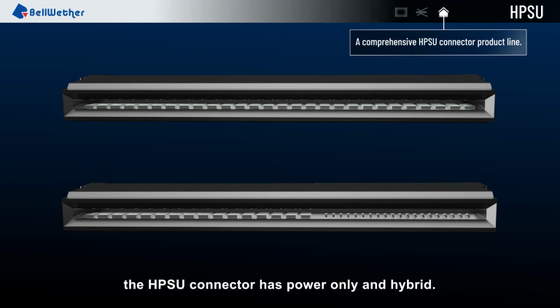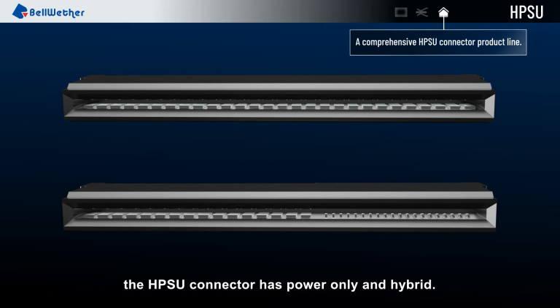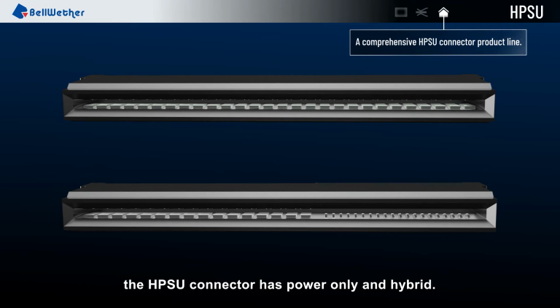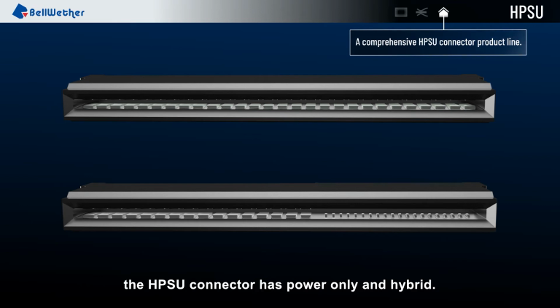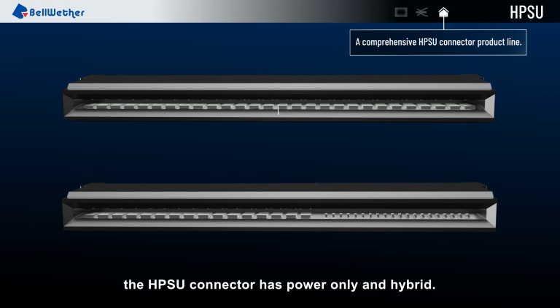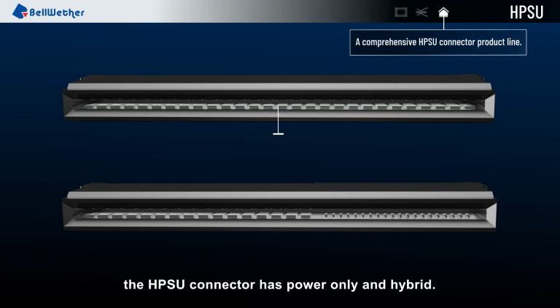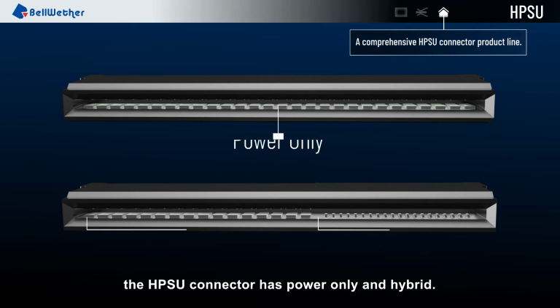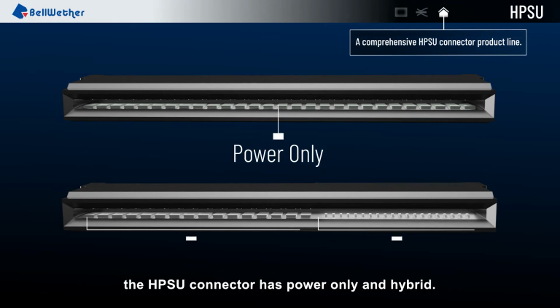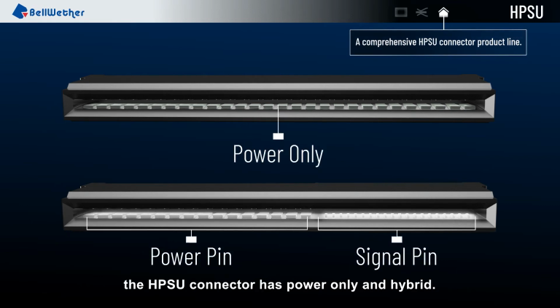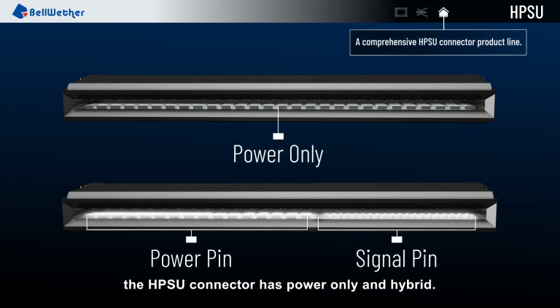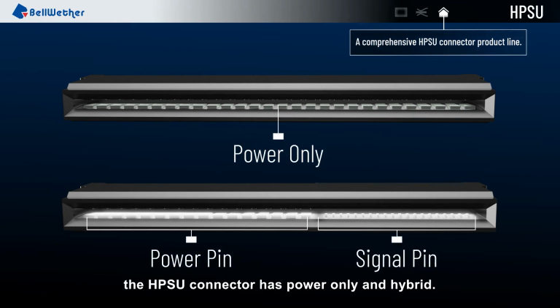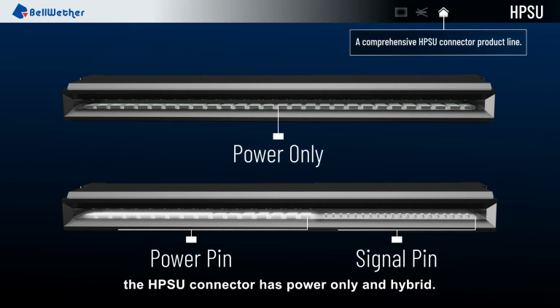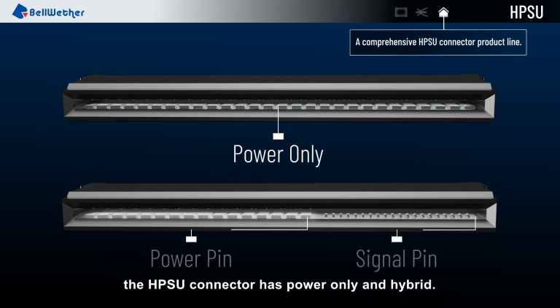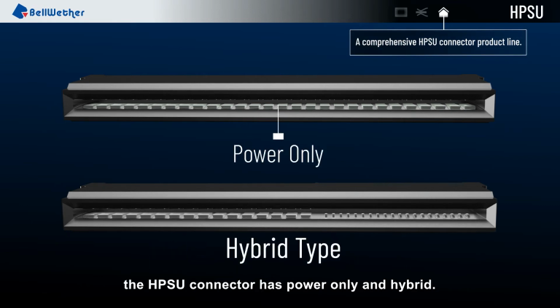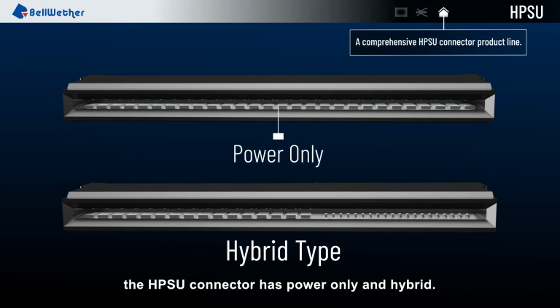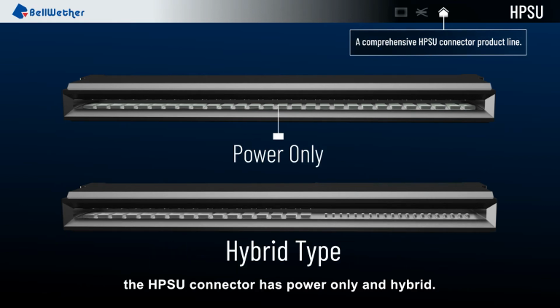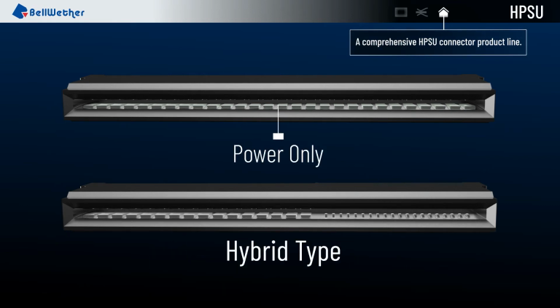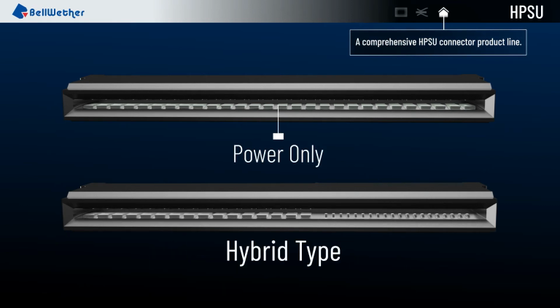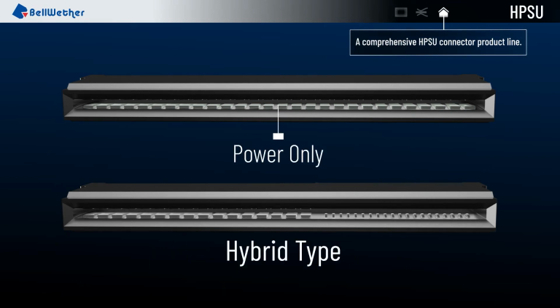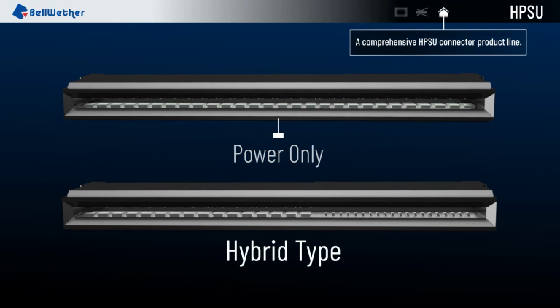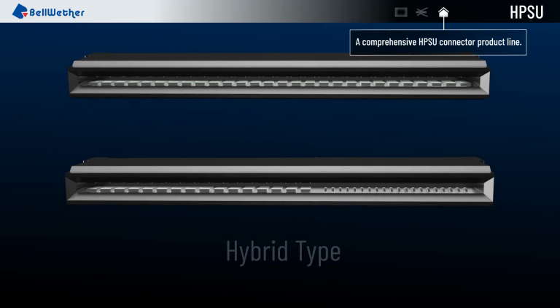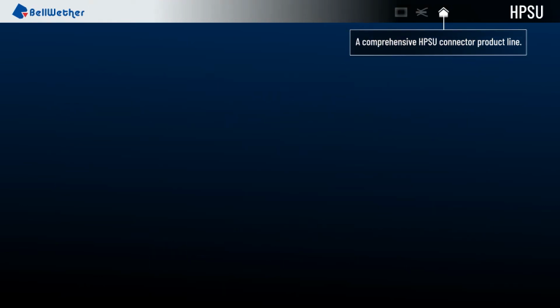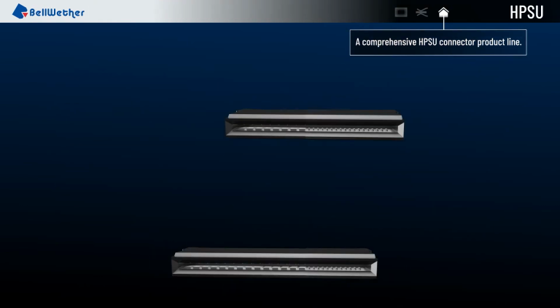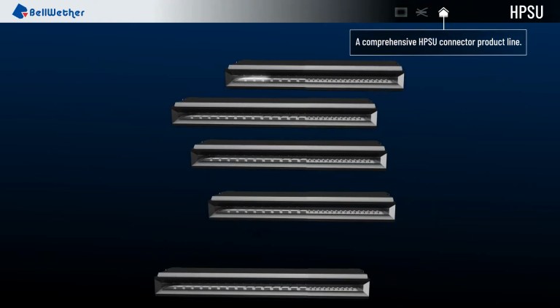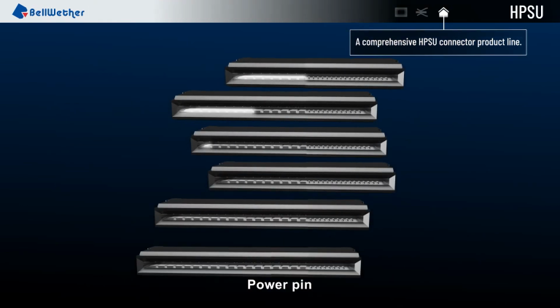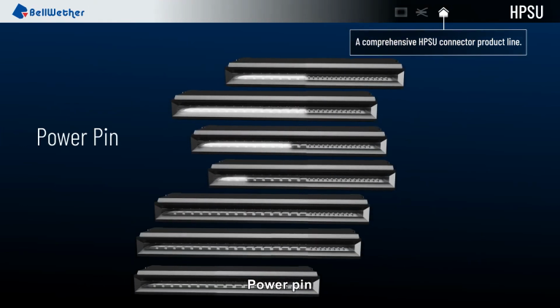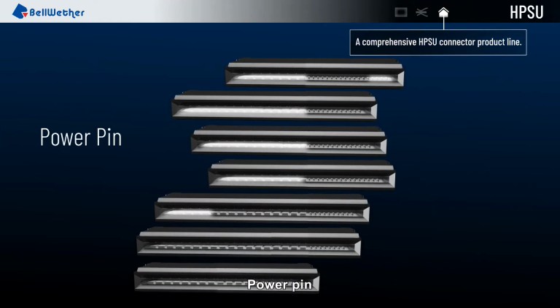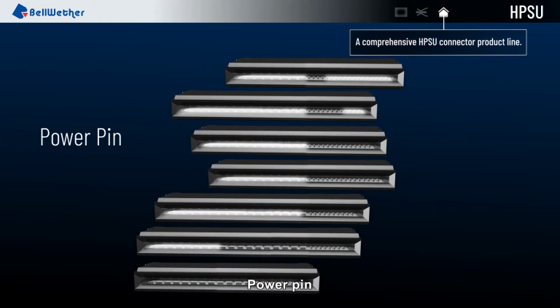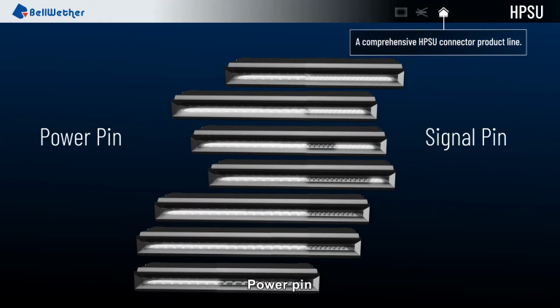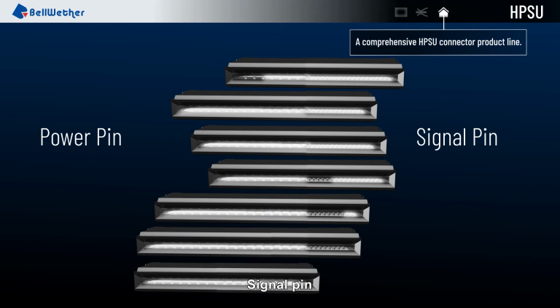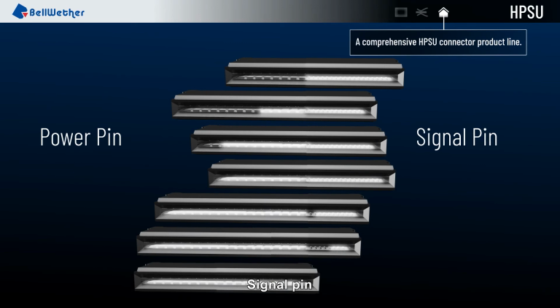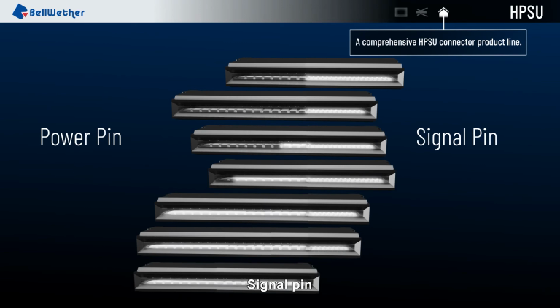The HPSU connector has power only and hybrid configurations — power pin plus signal pin — to satisfy different application requirements.